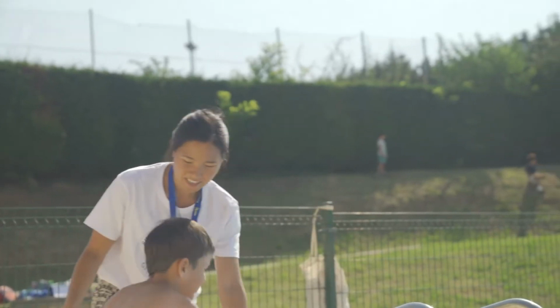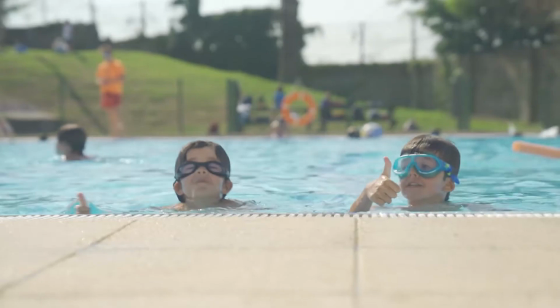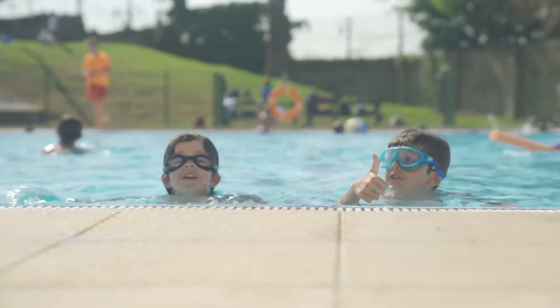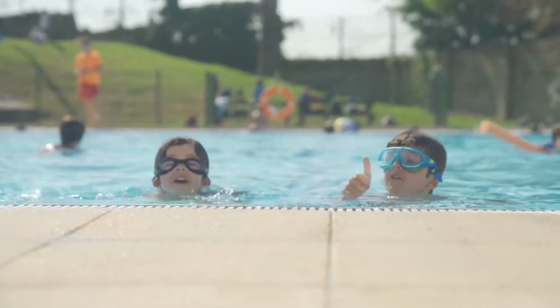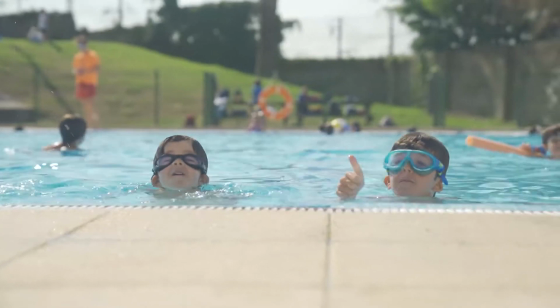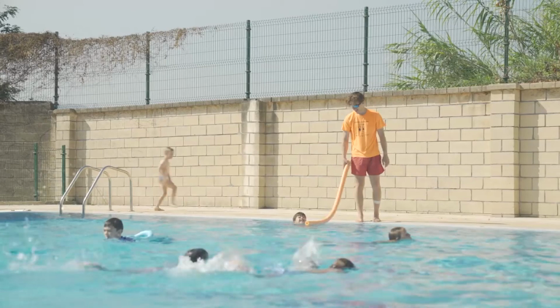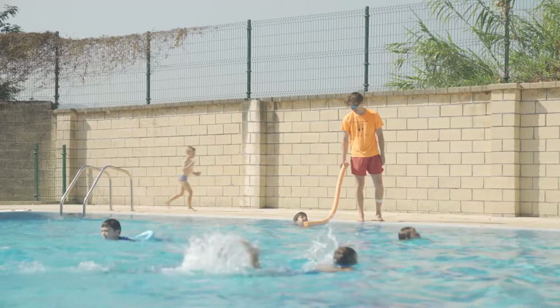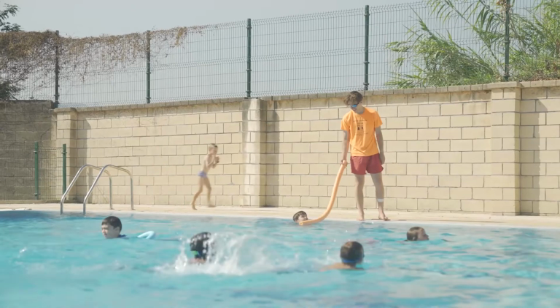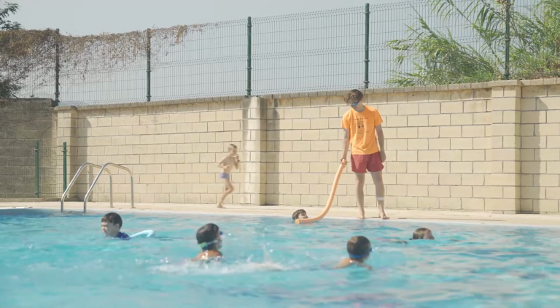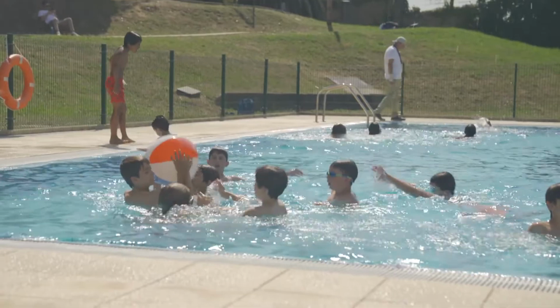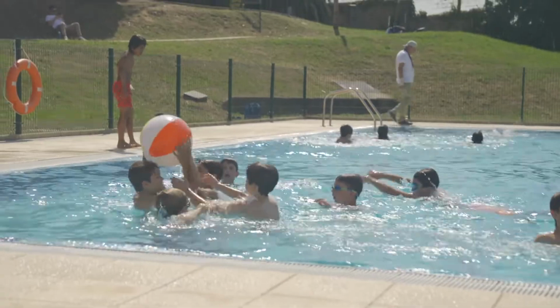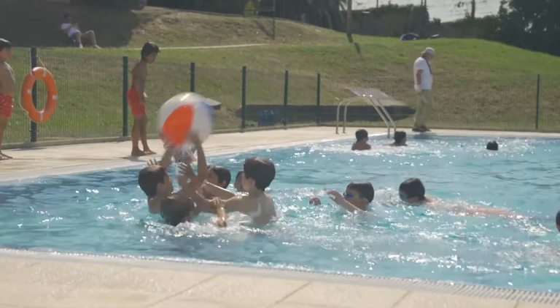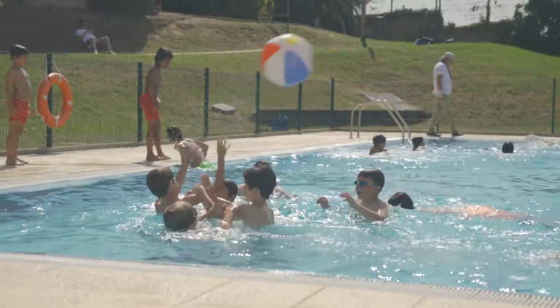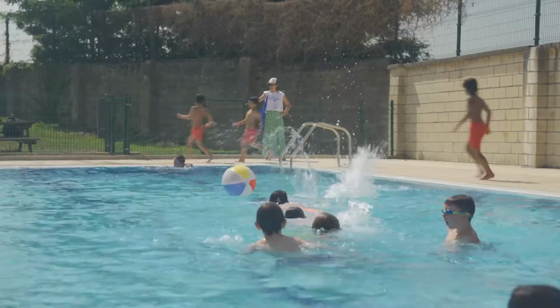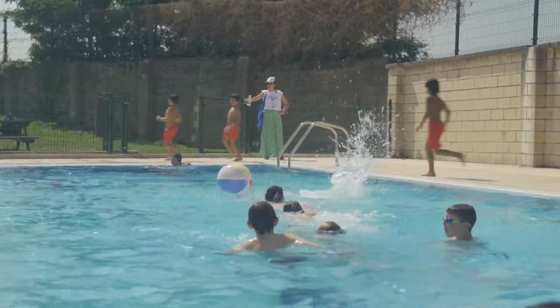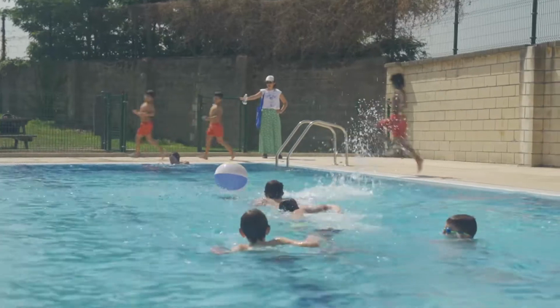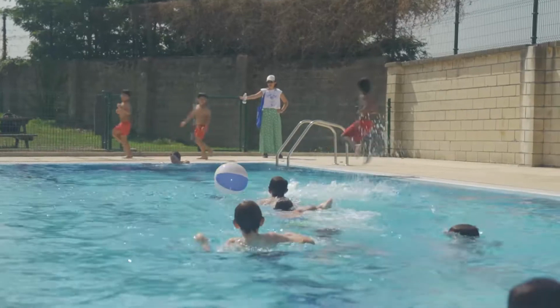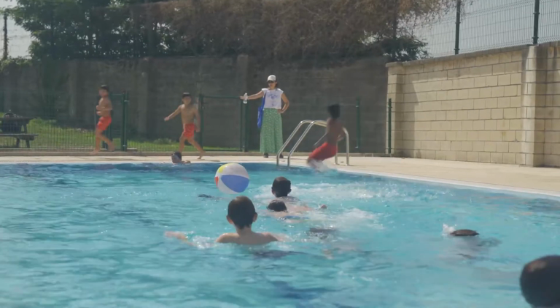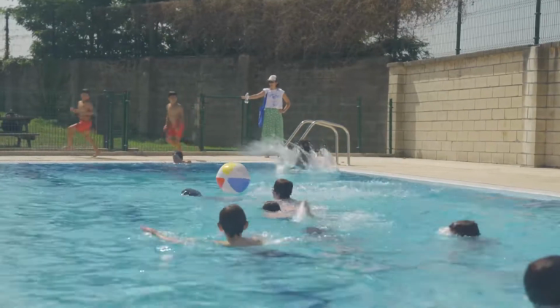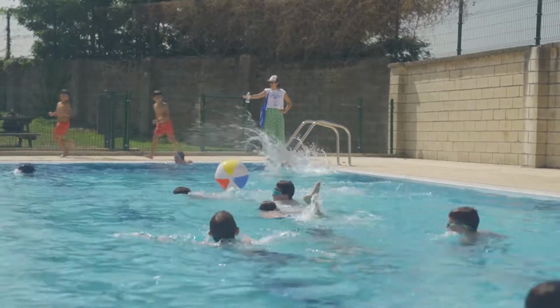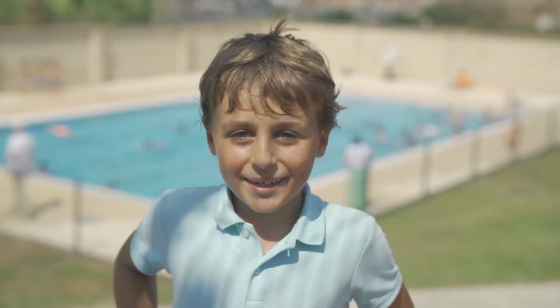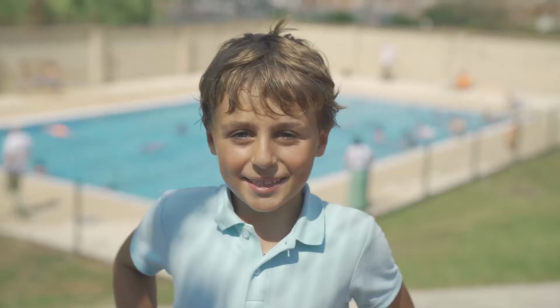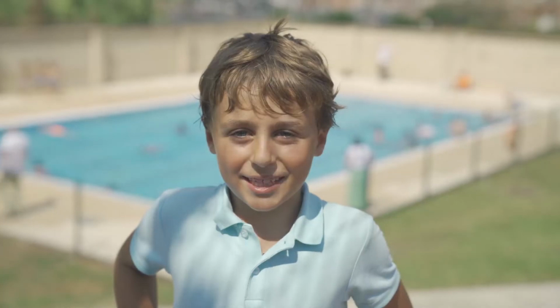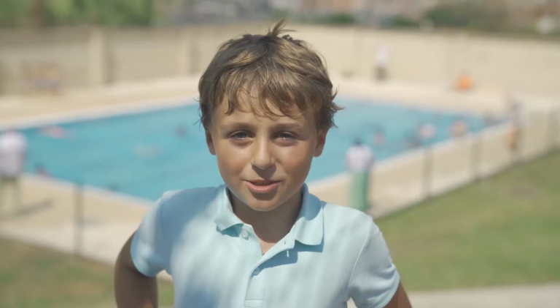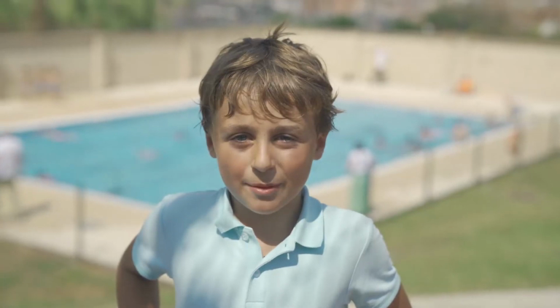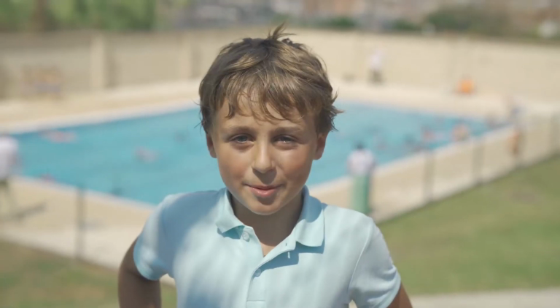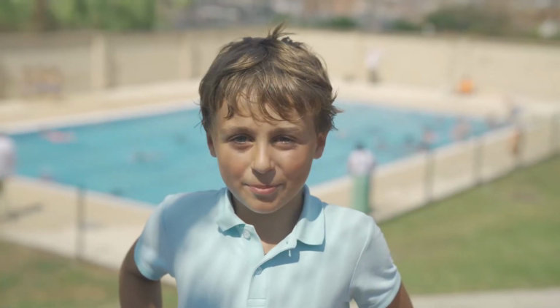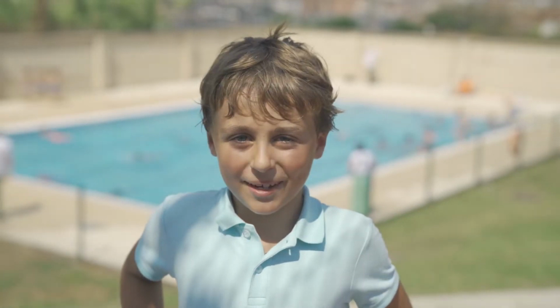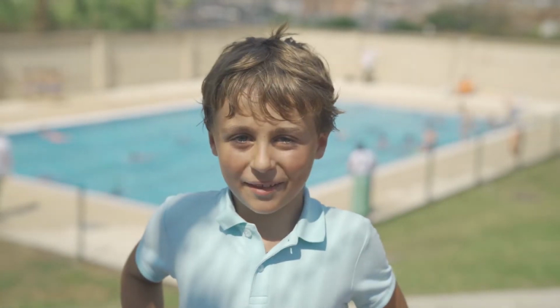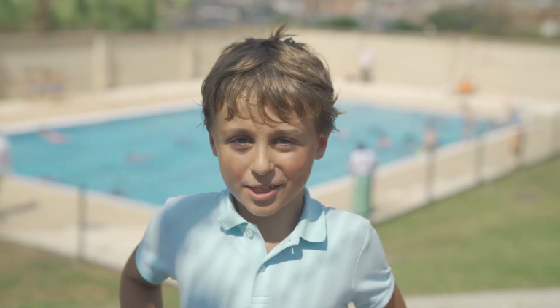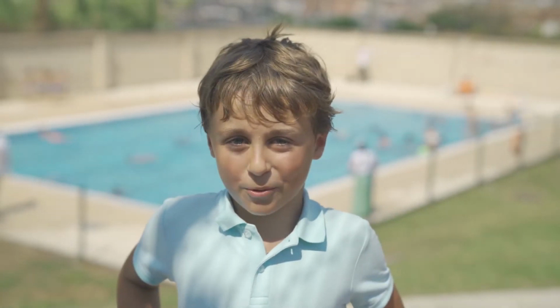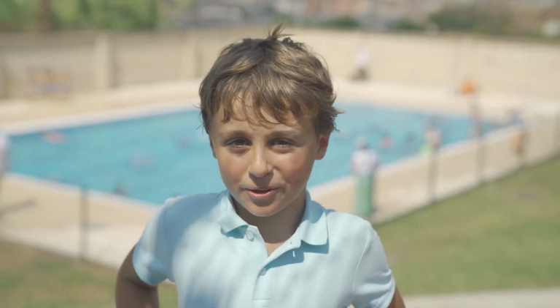My favourite part of the Summer Cup is the swimming pool and the sports.